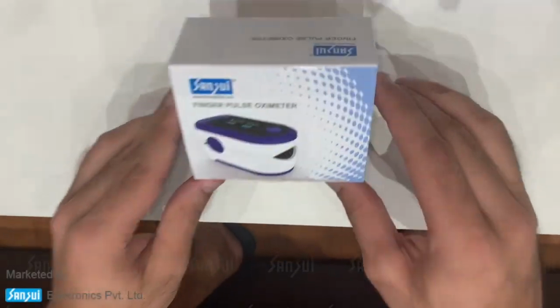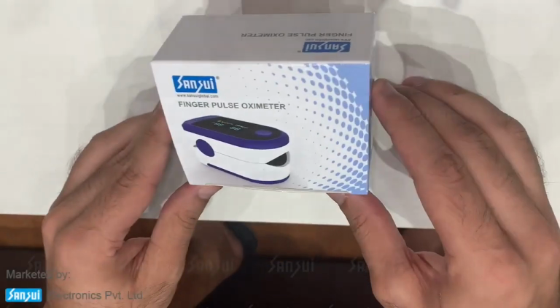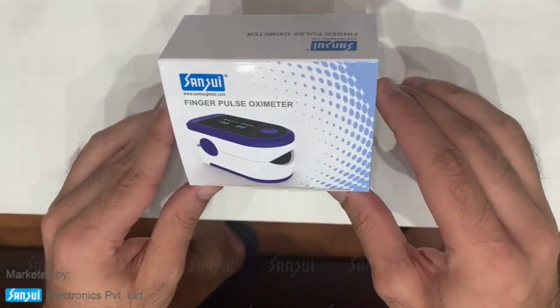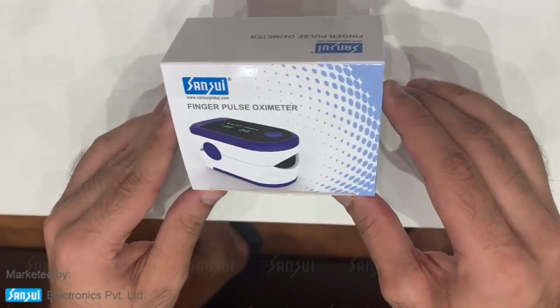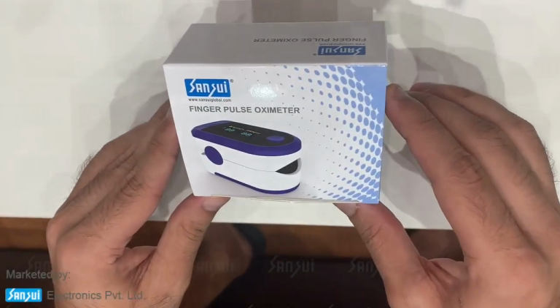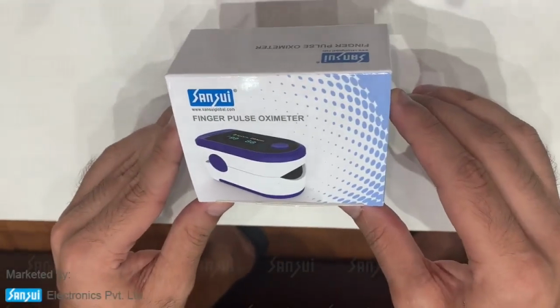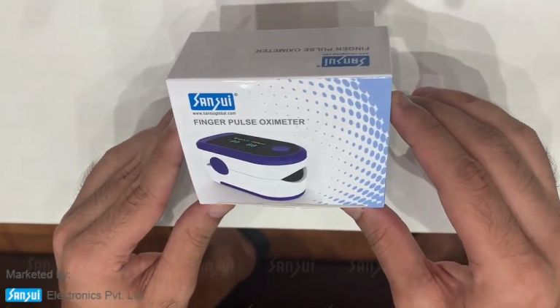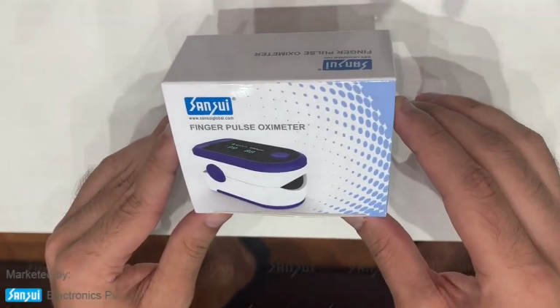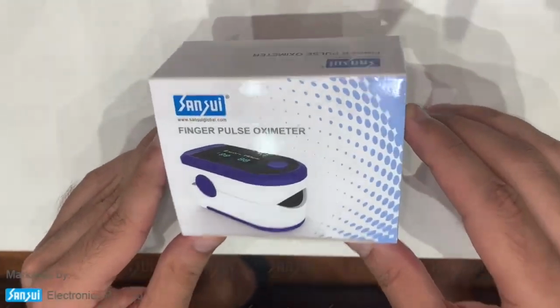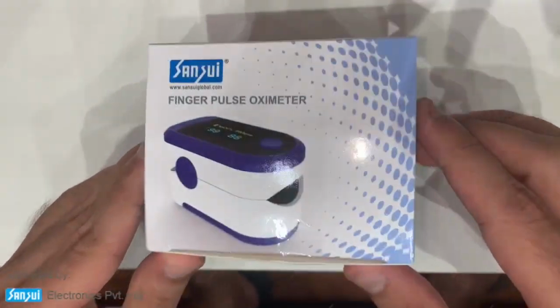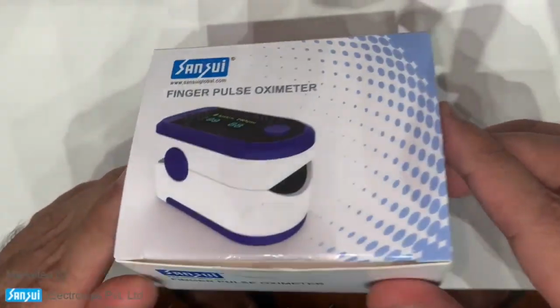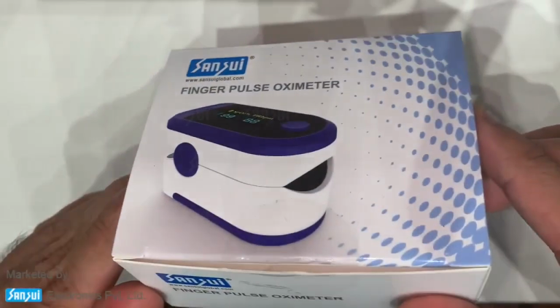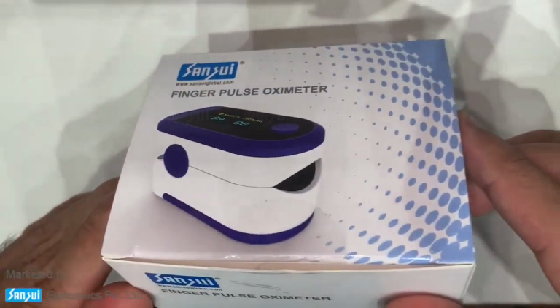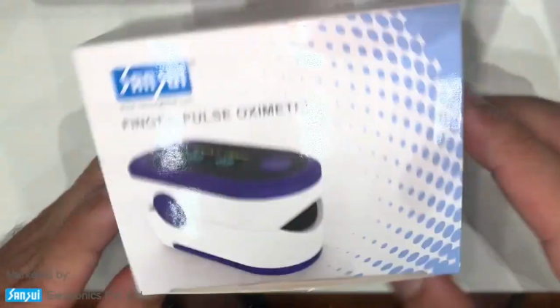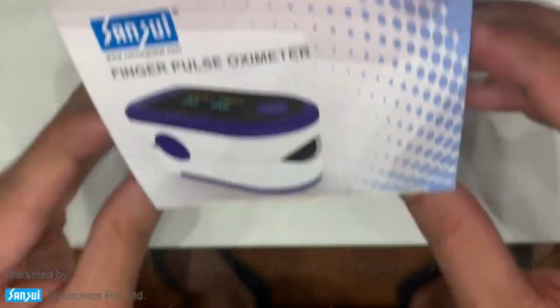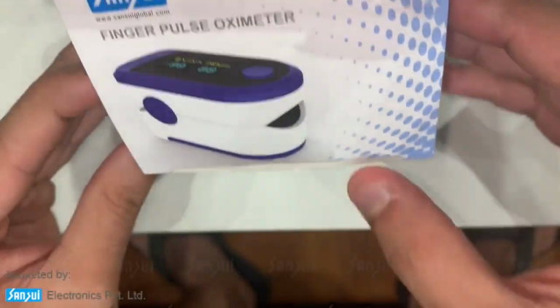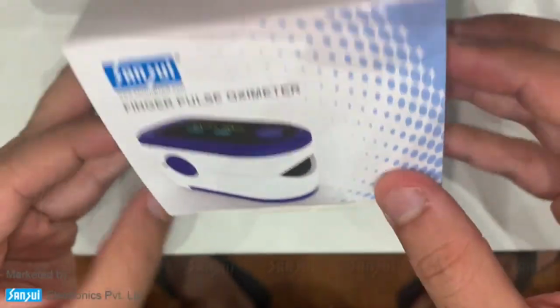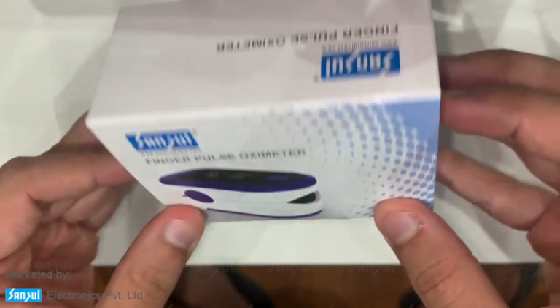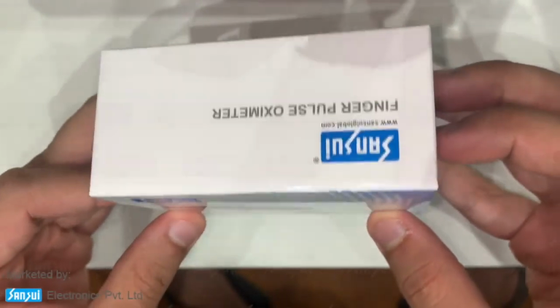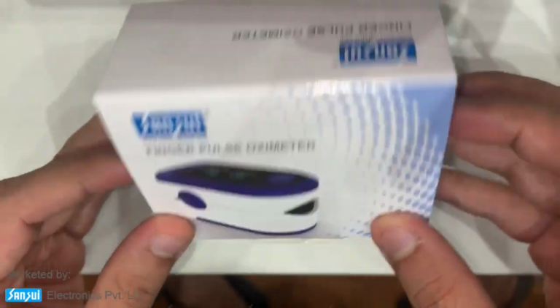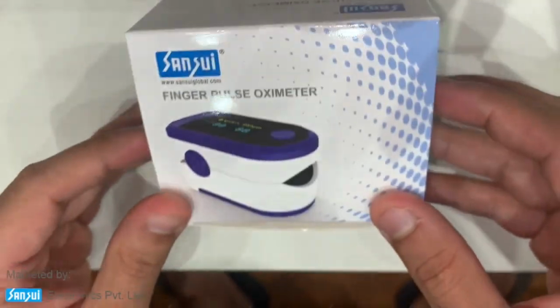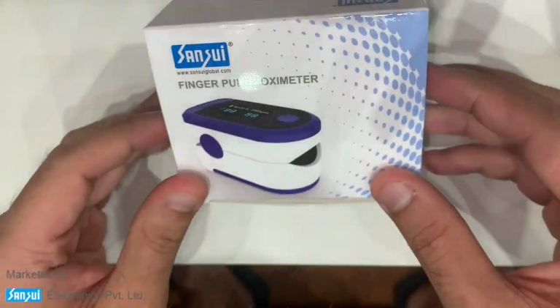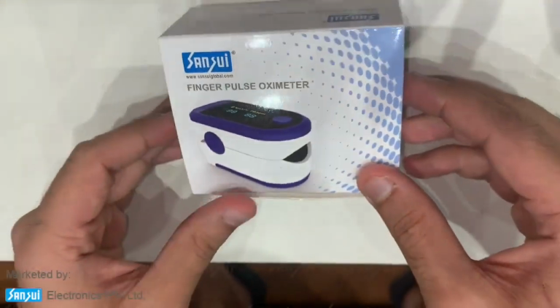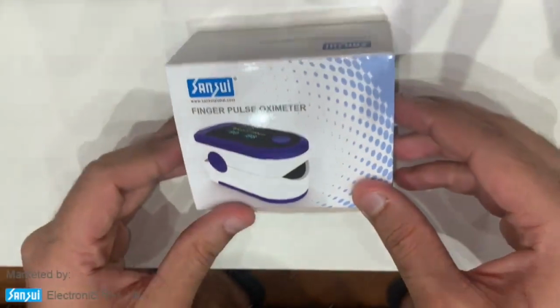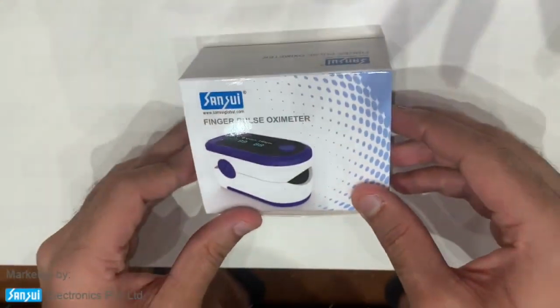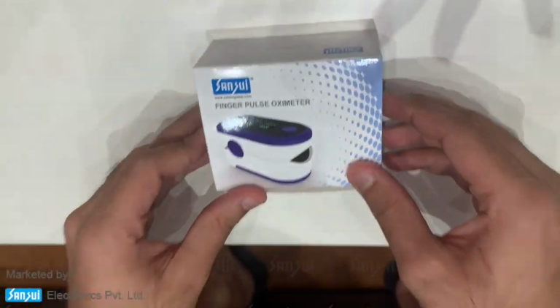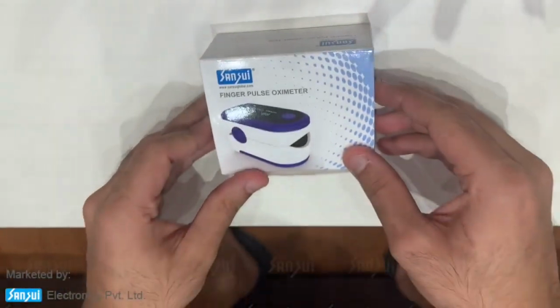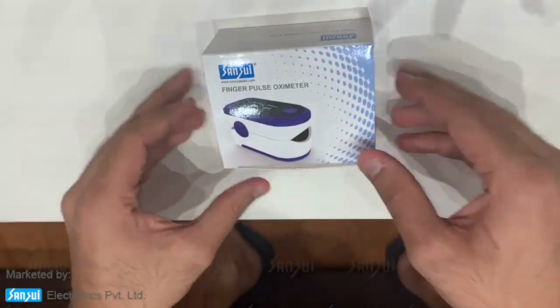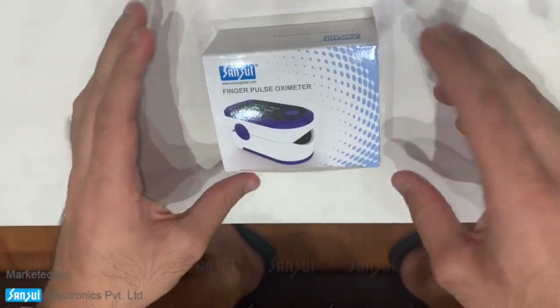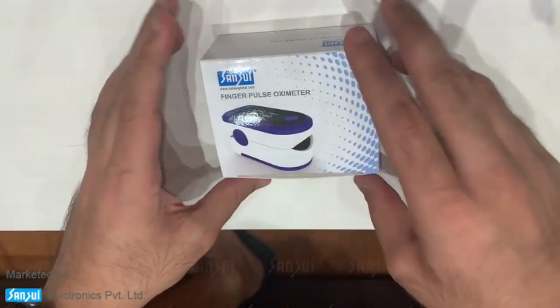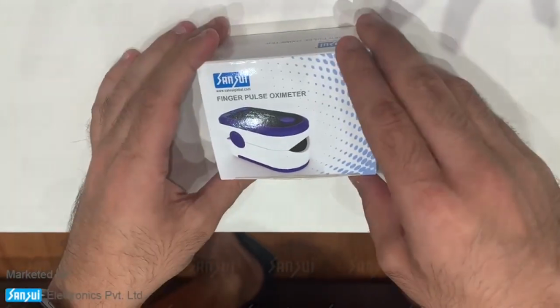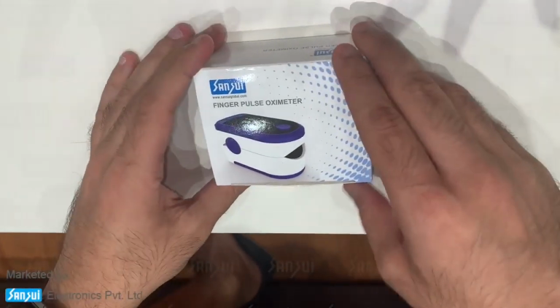This is the Sansory fingertip pulse oximeter in blue color. I'm going to do an unboxing video for it.